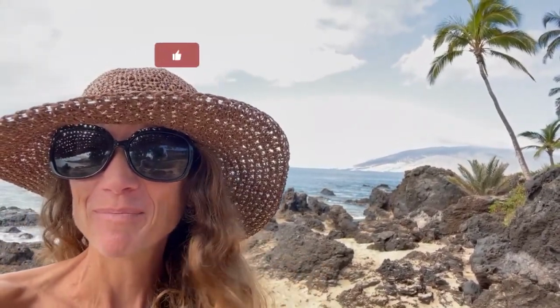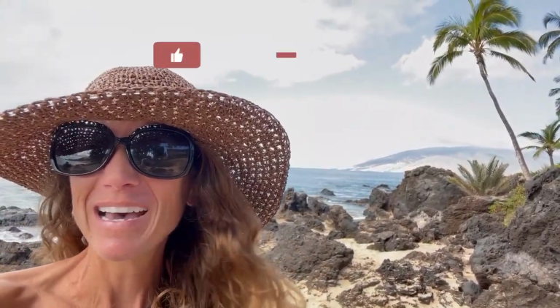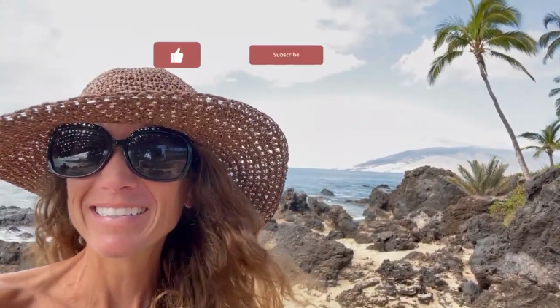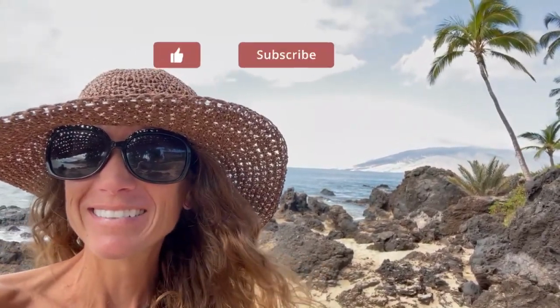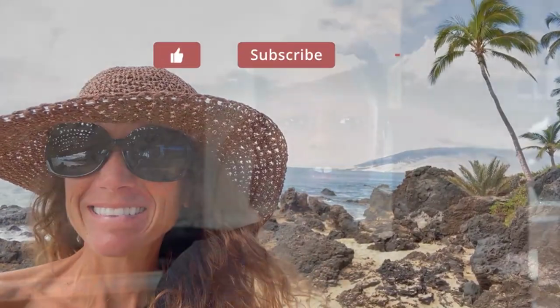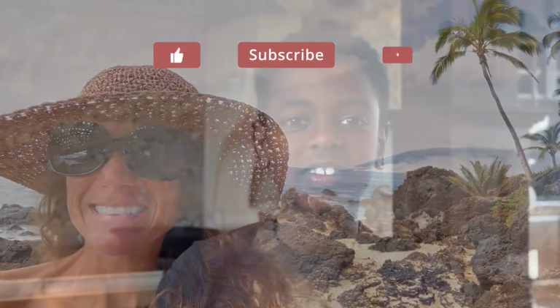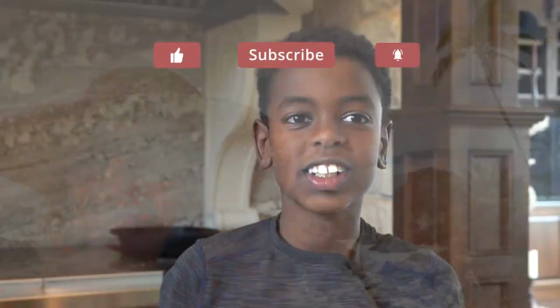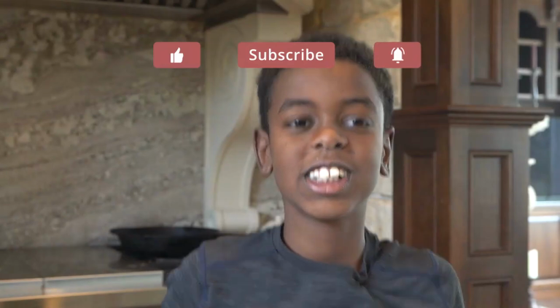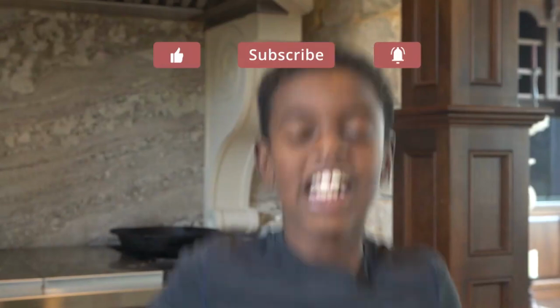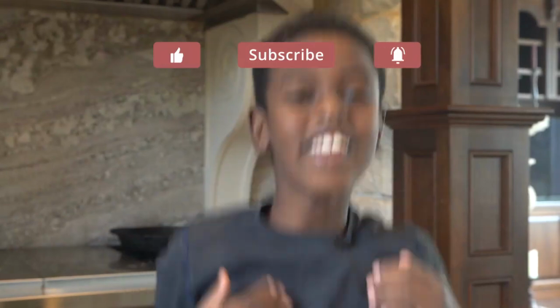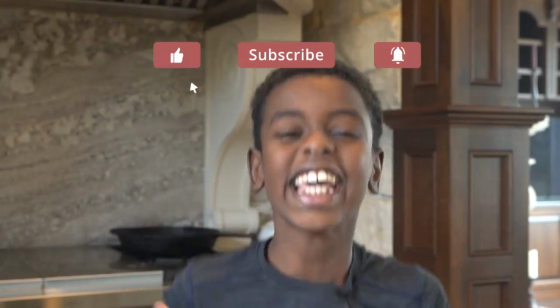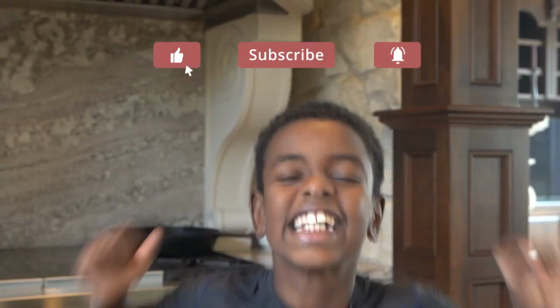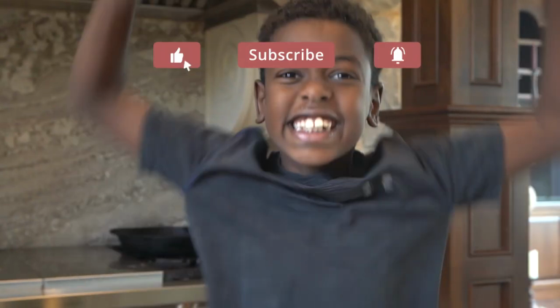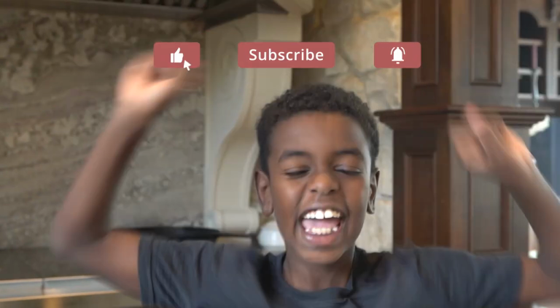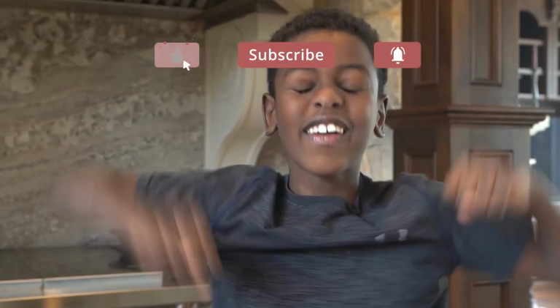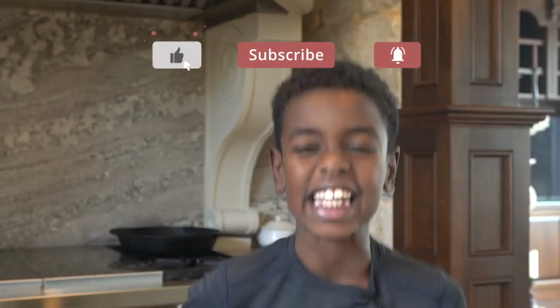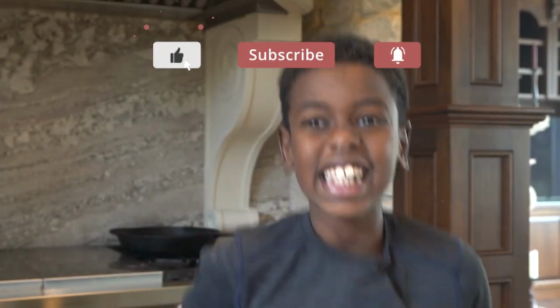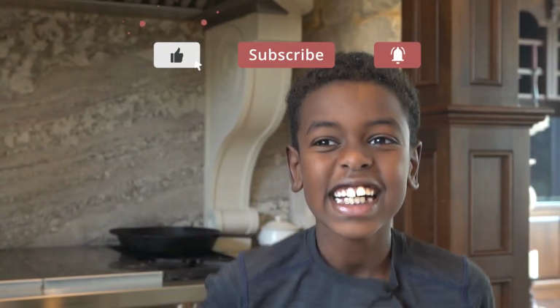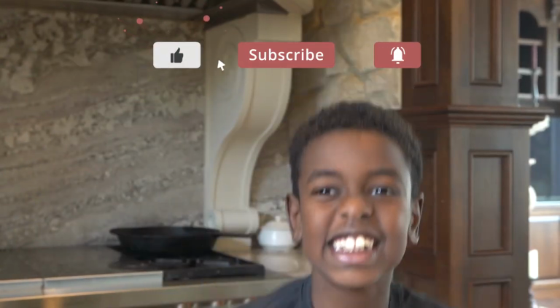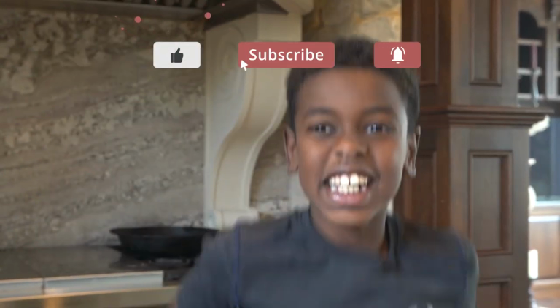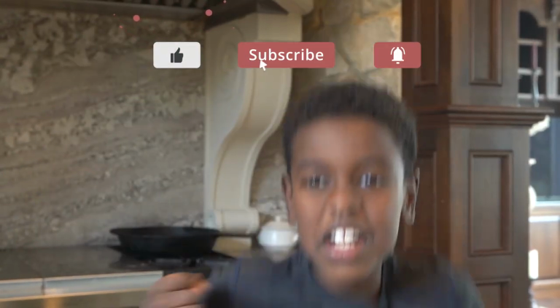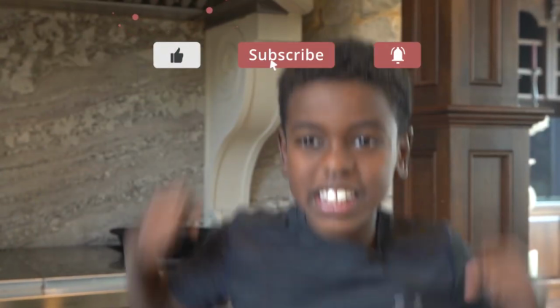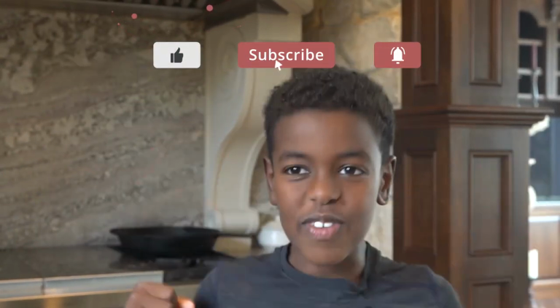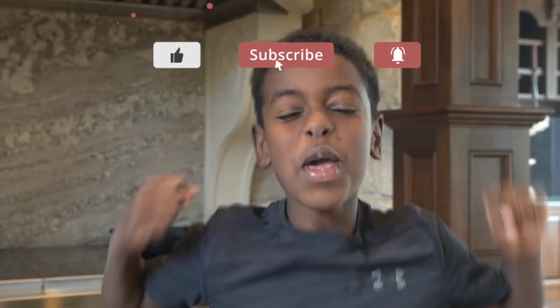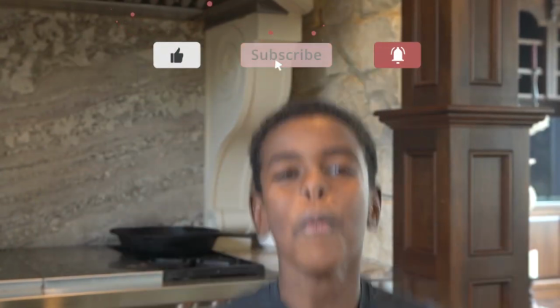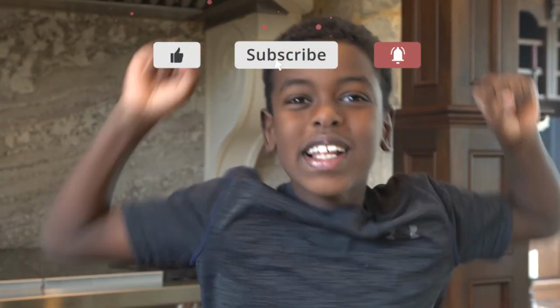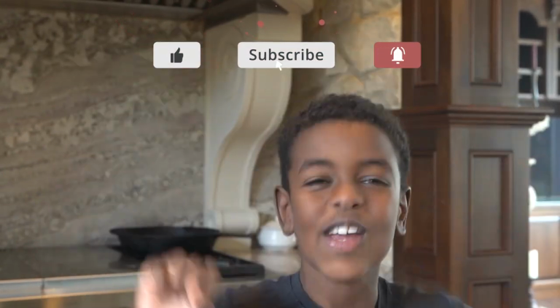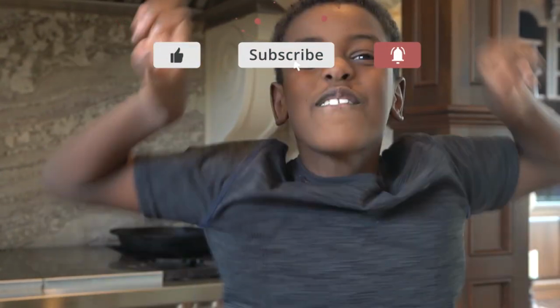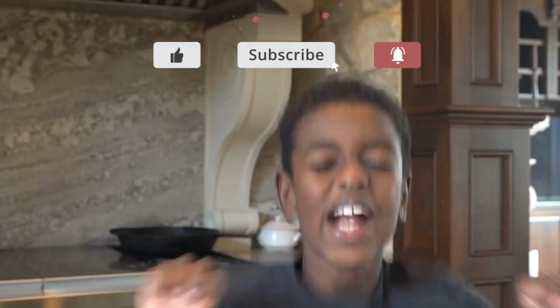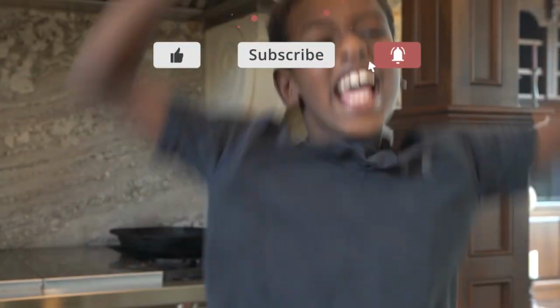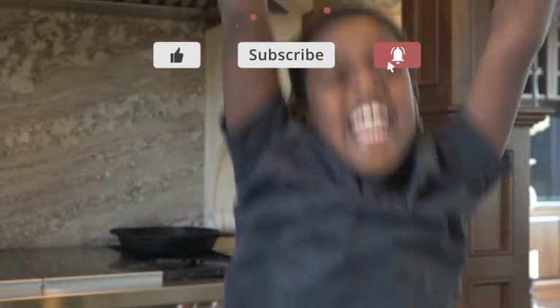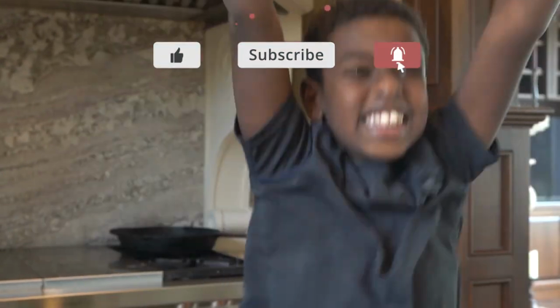Mahalo. Sharing is caring — share this video with your friends.